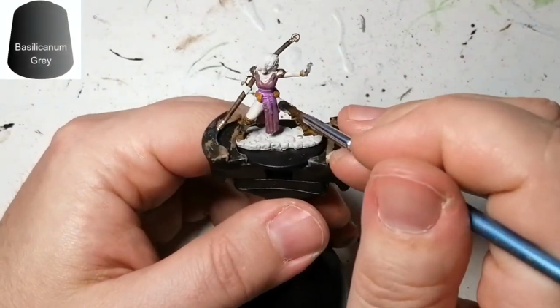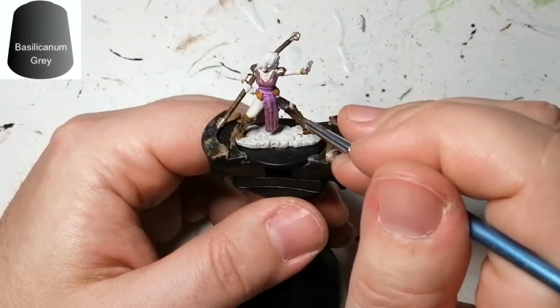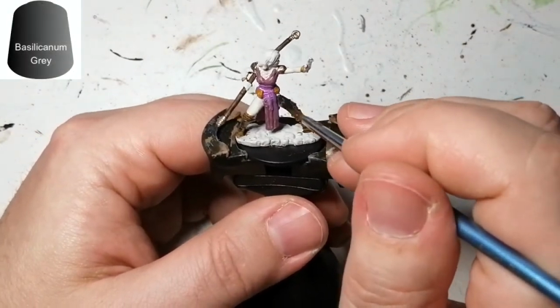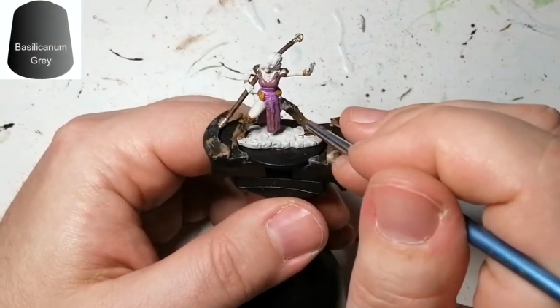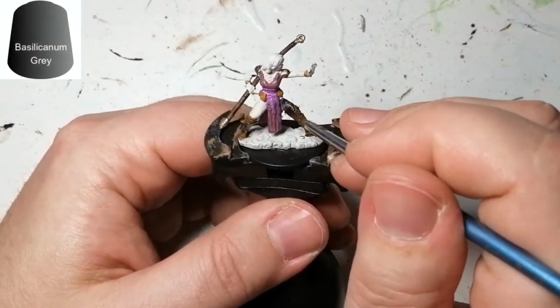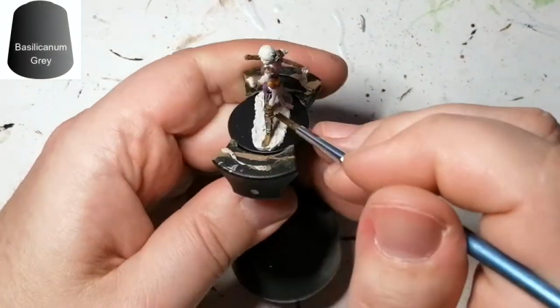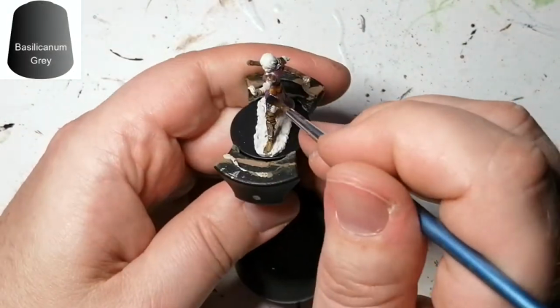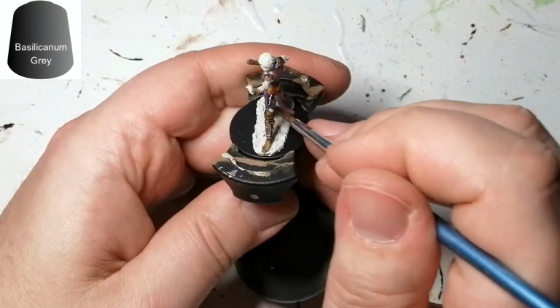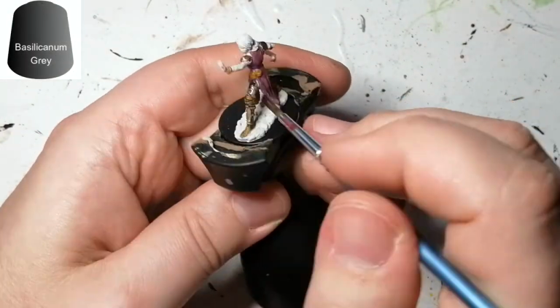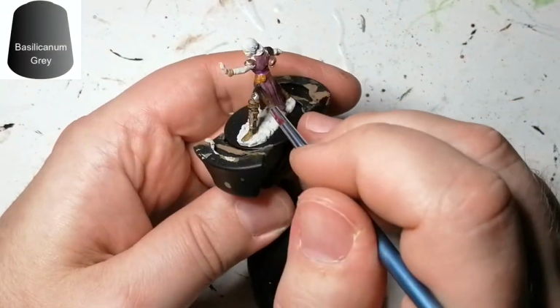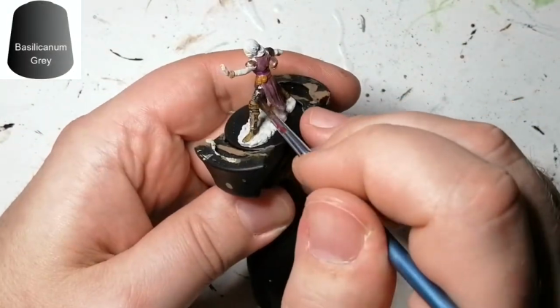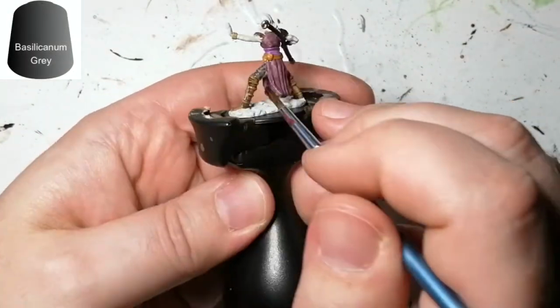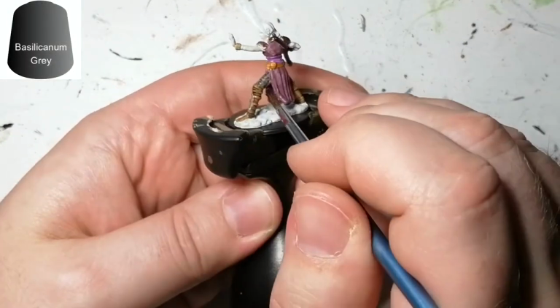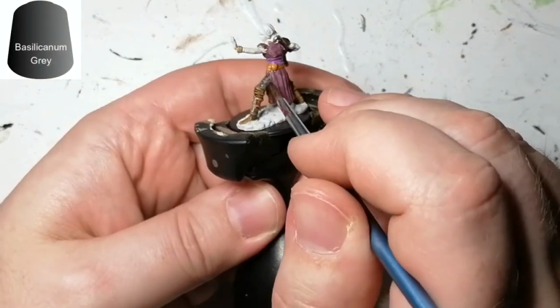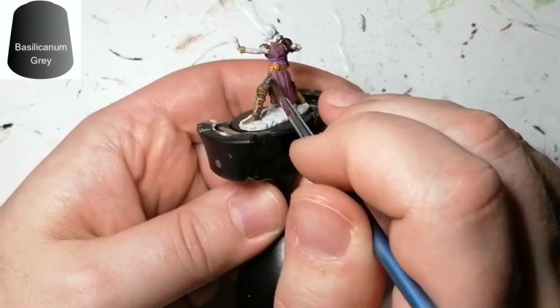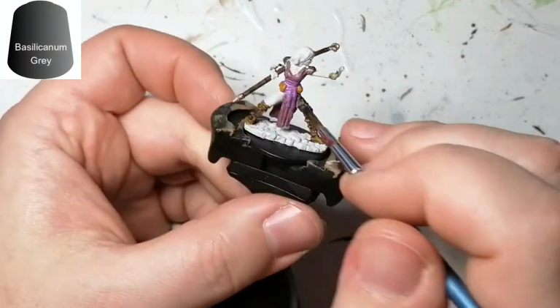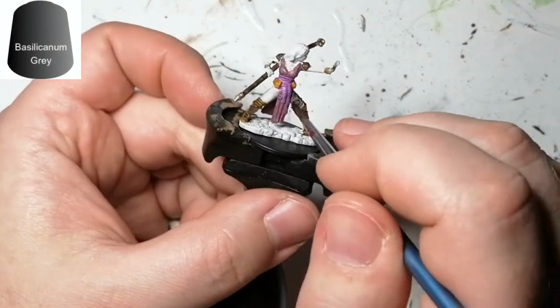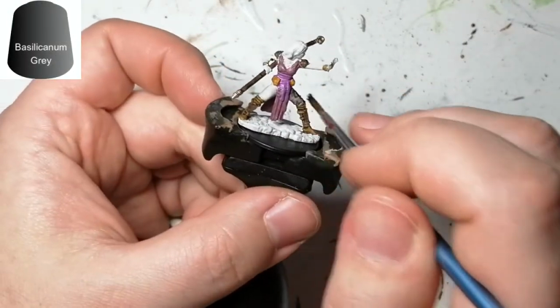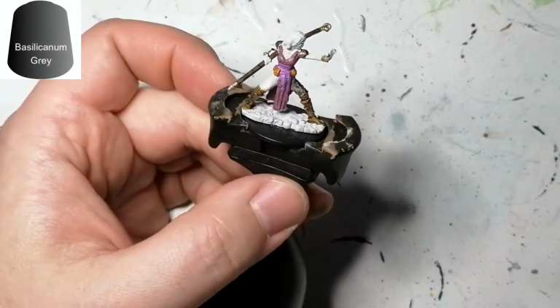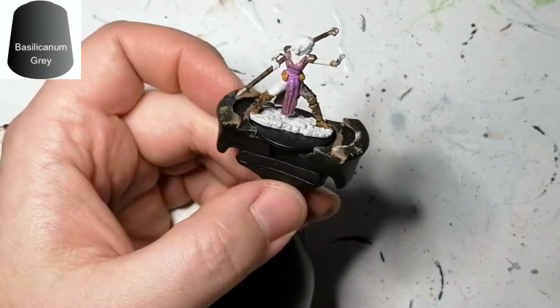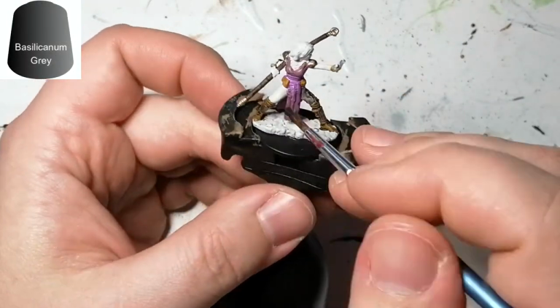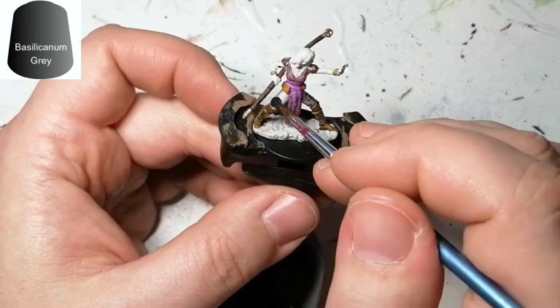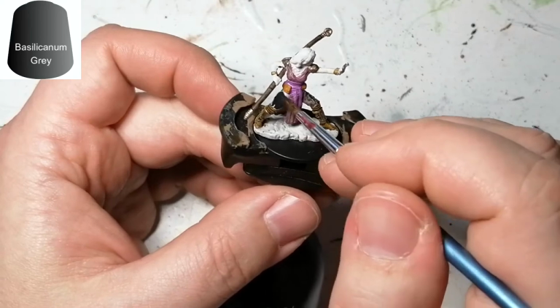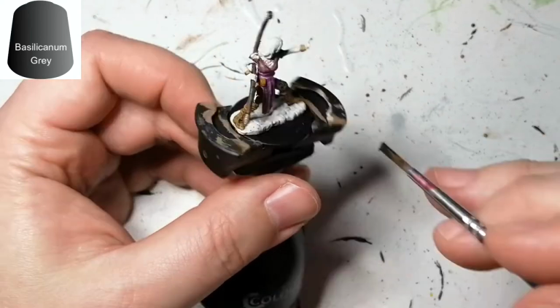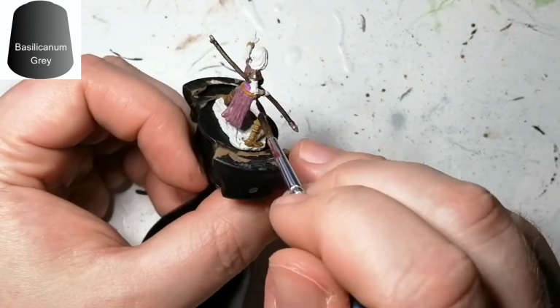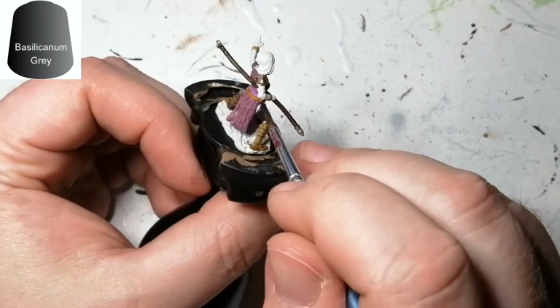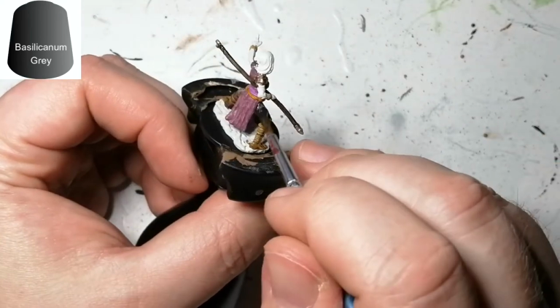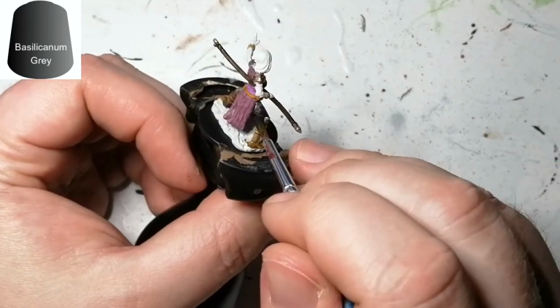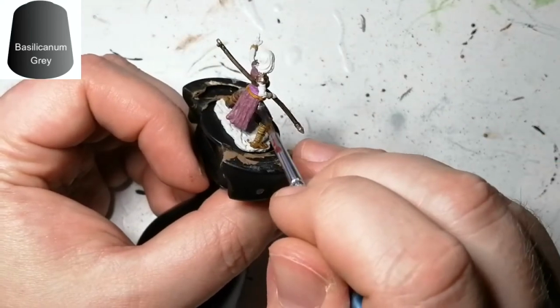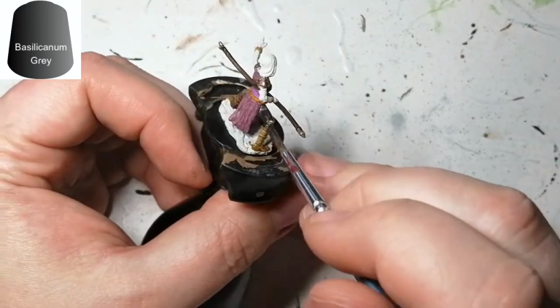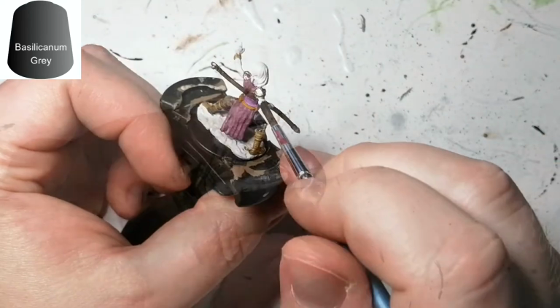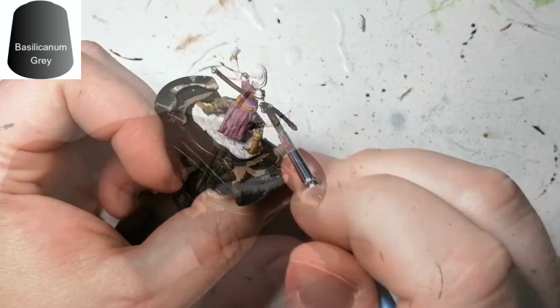We're moving on to another contrast paint called Basilicanum Gray, and this is going to be for her pants, her shirt, and her sleeves.